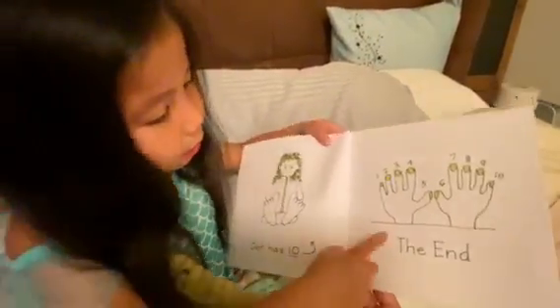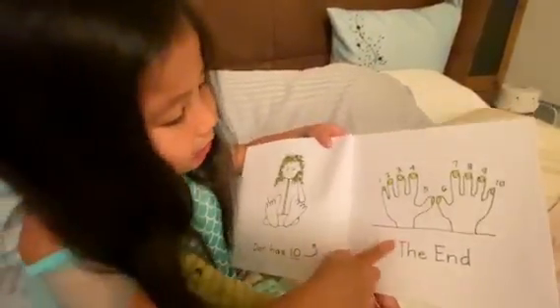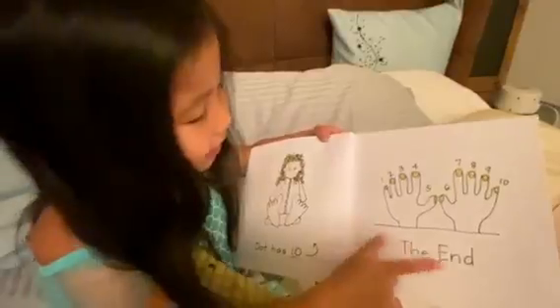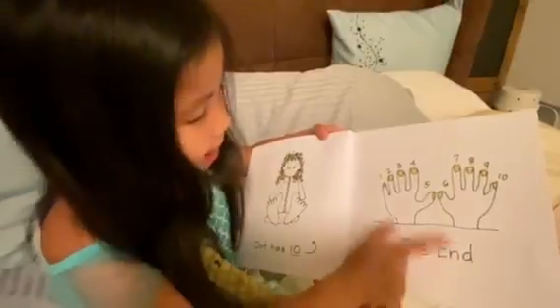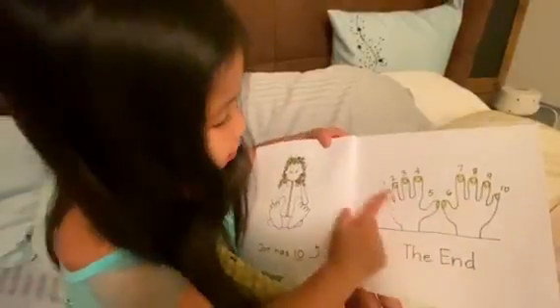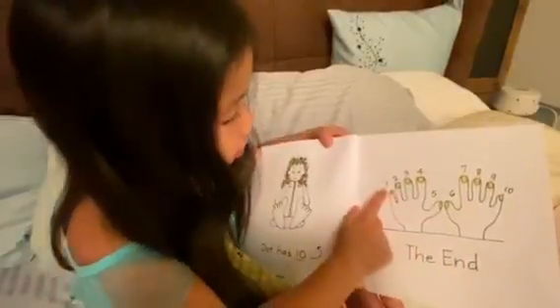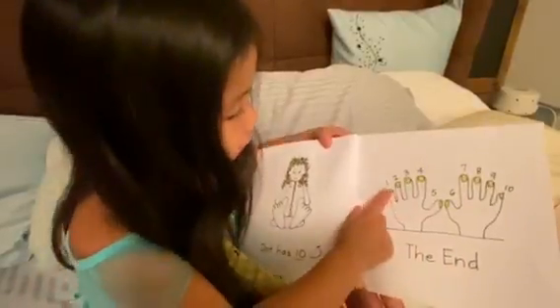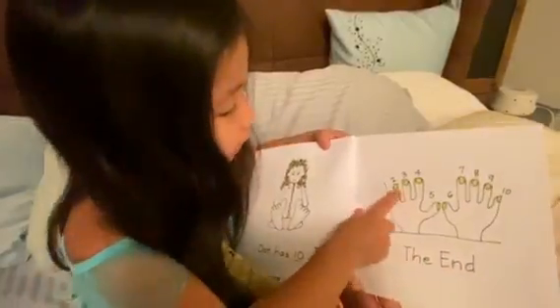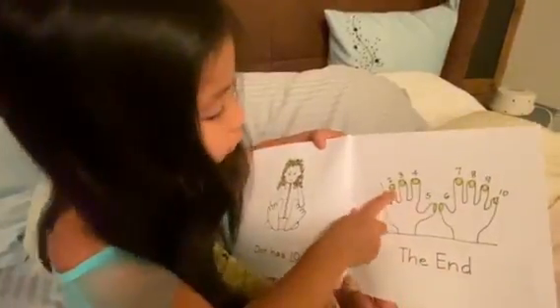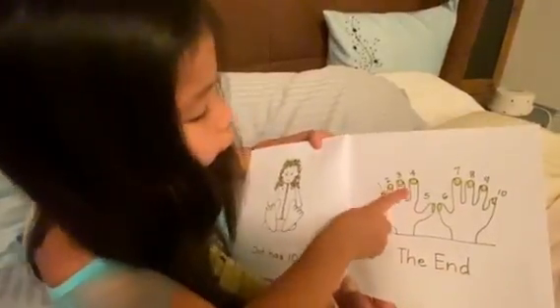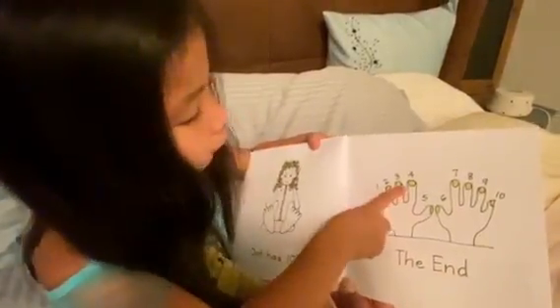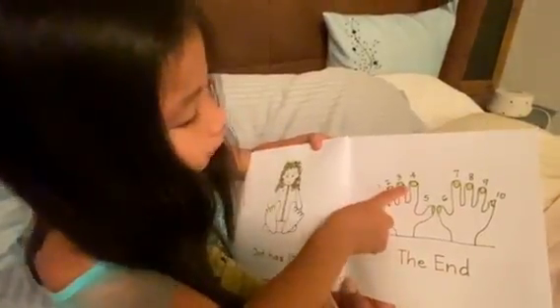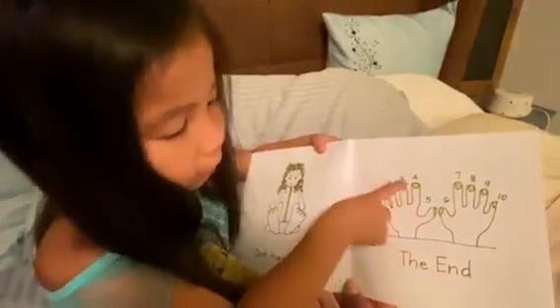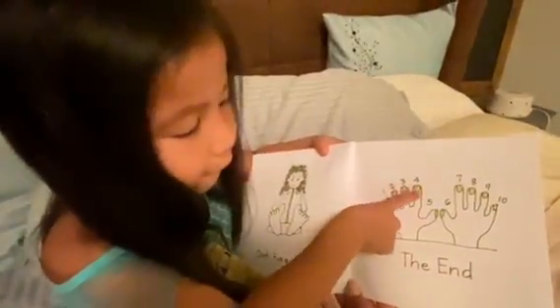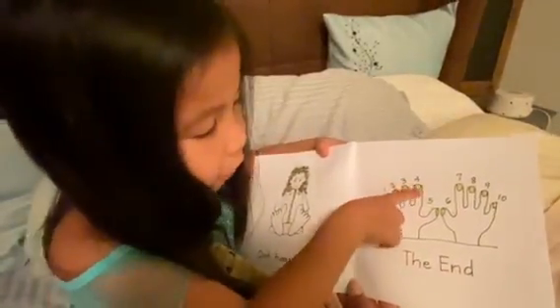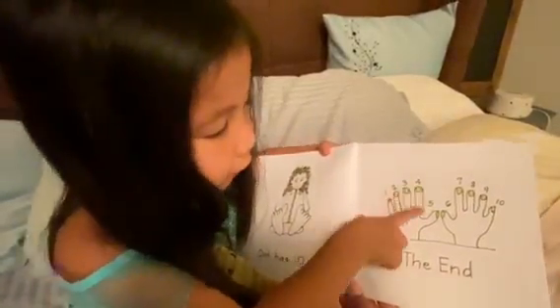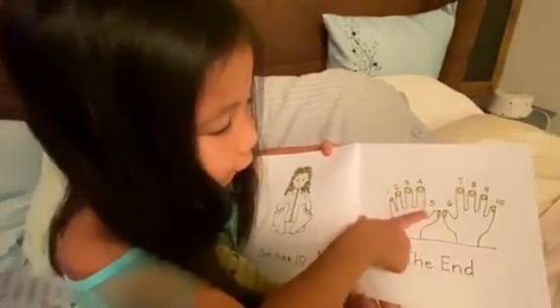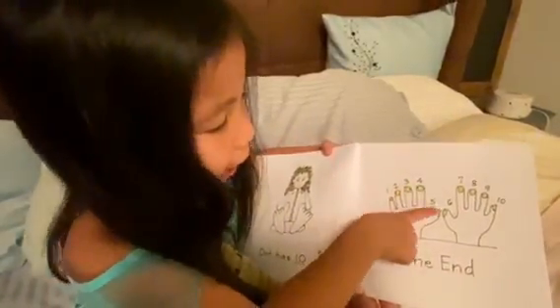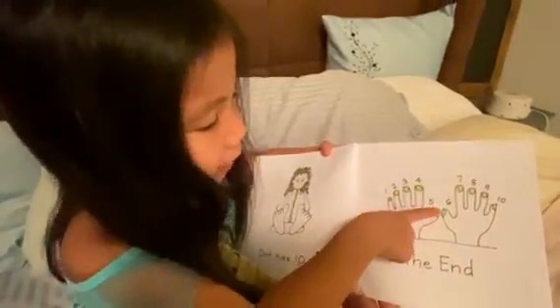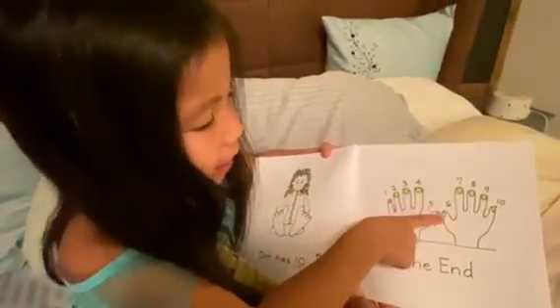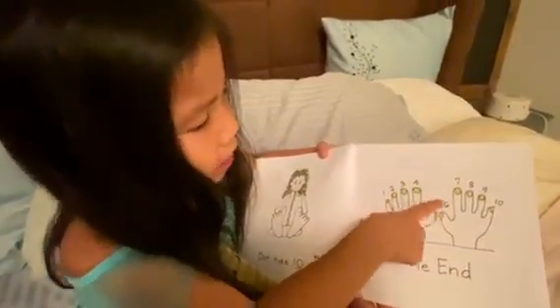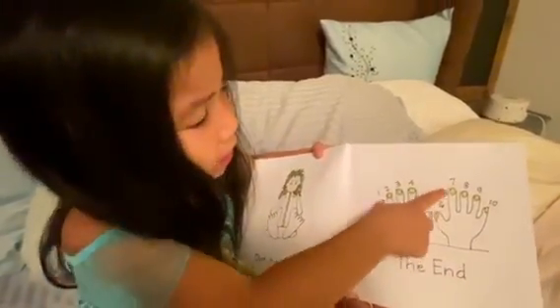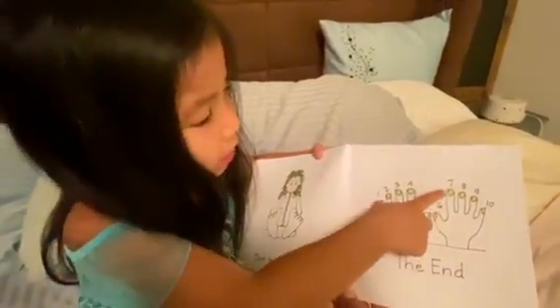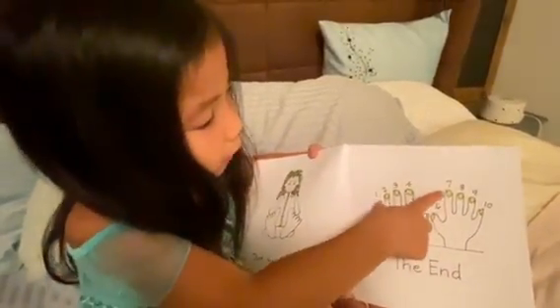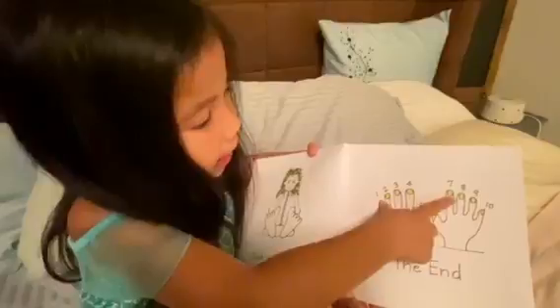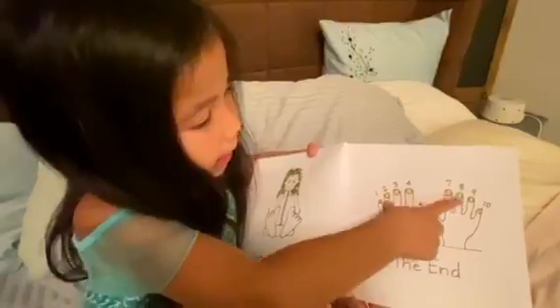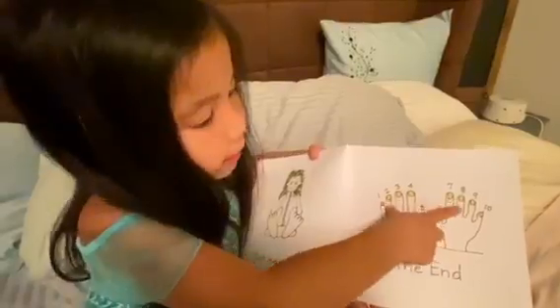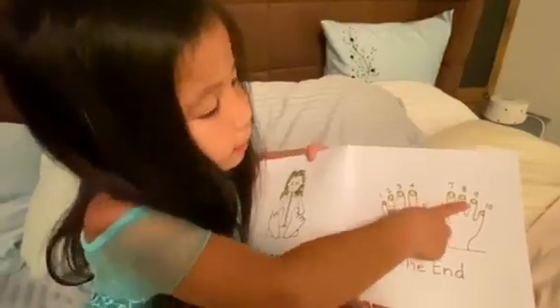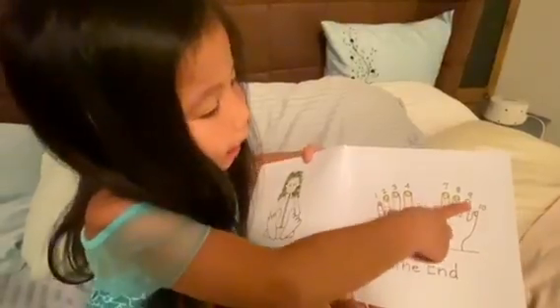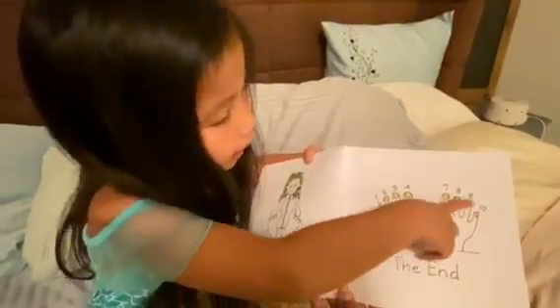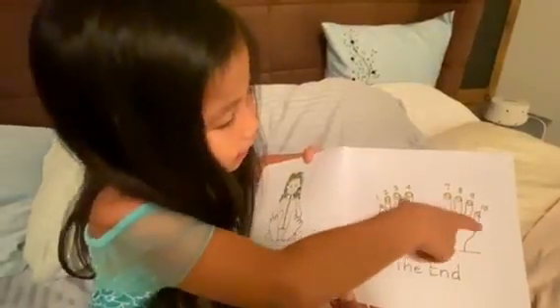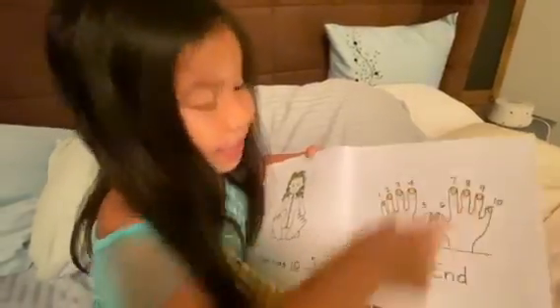Dirk has ten. One, two, three, four, five, six, seven, eight, nine, ten.